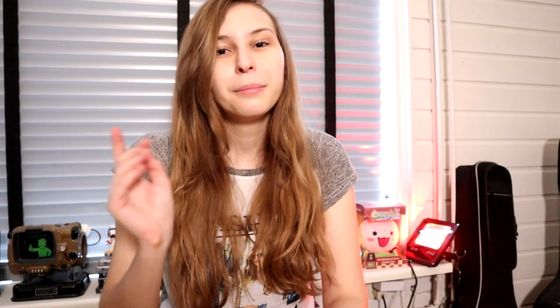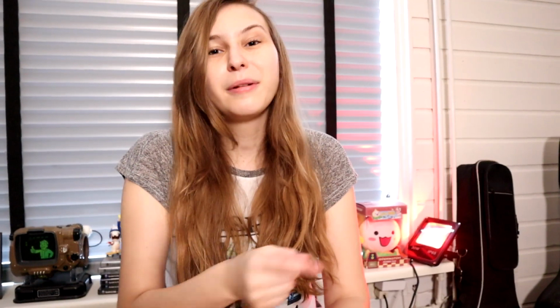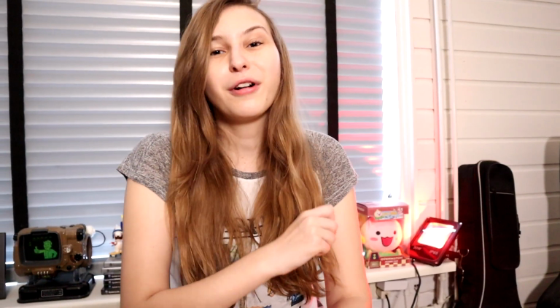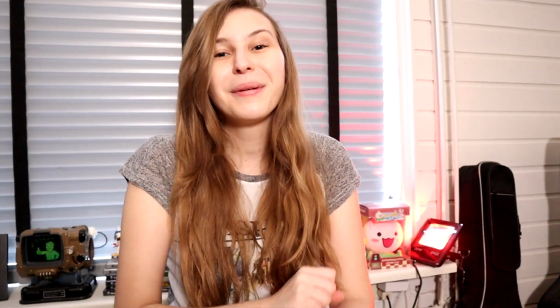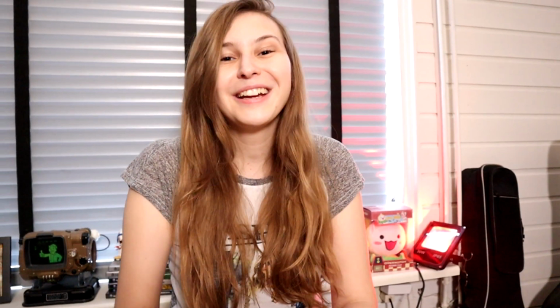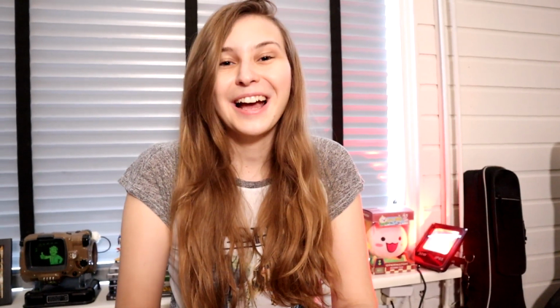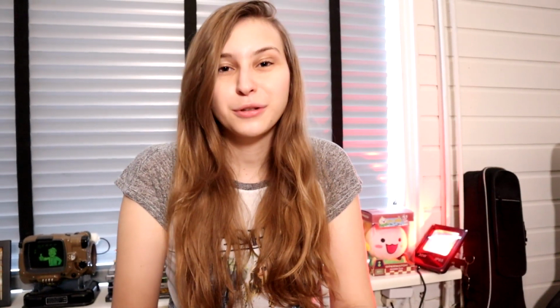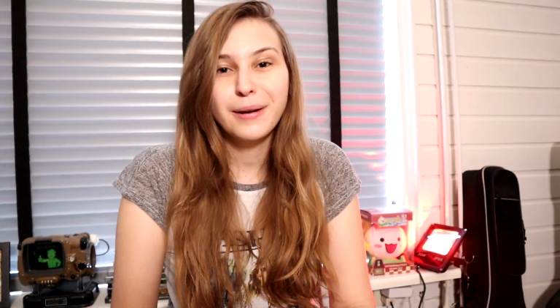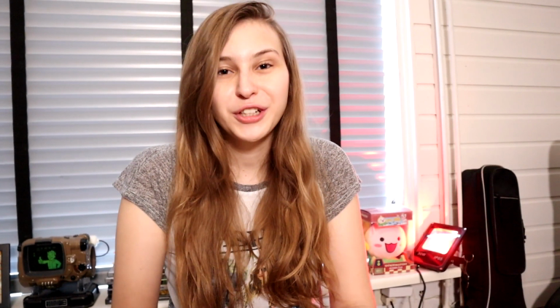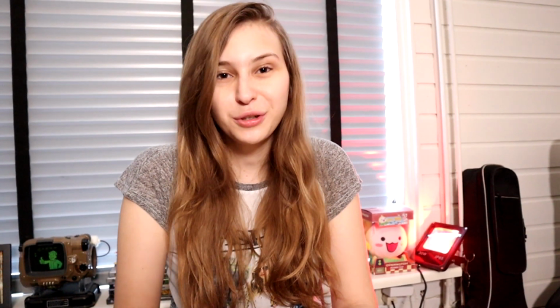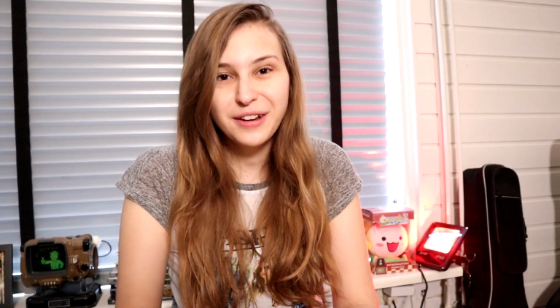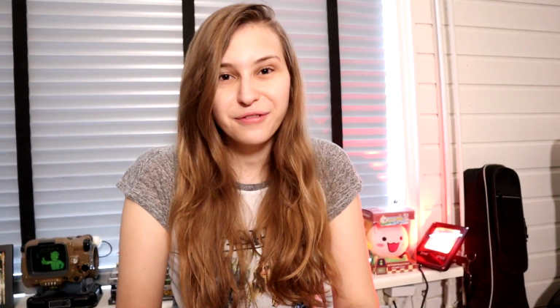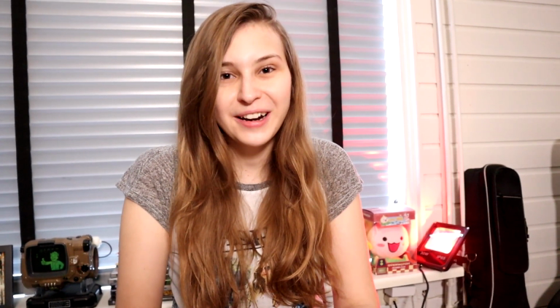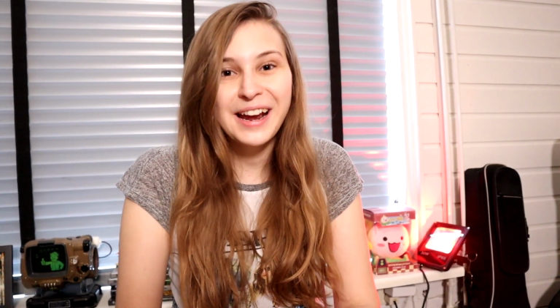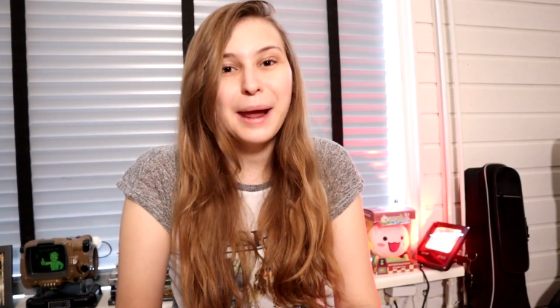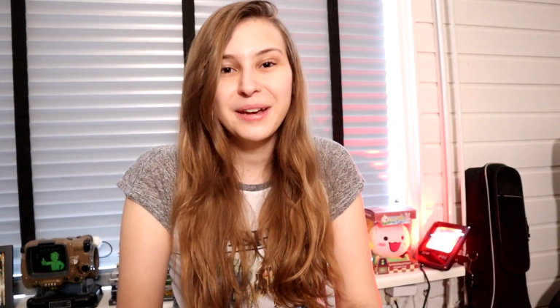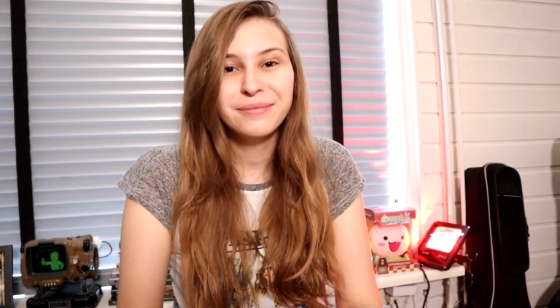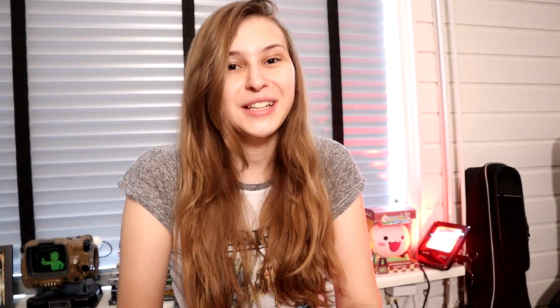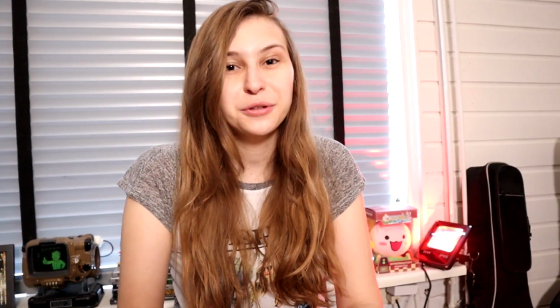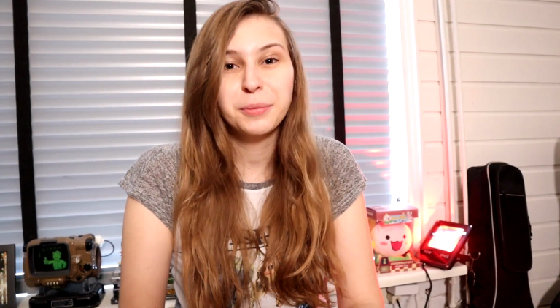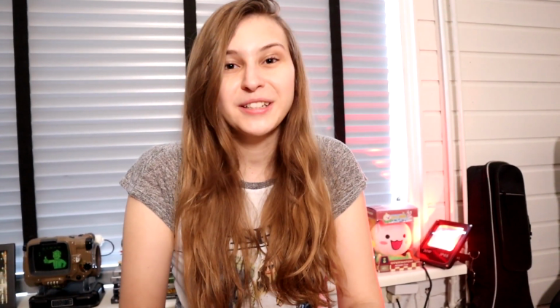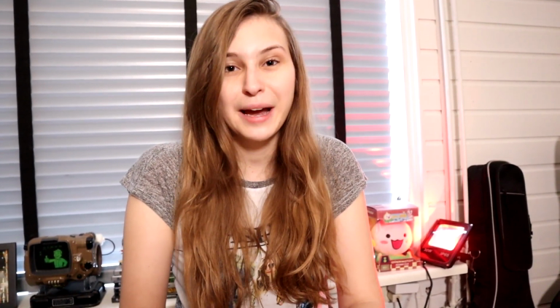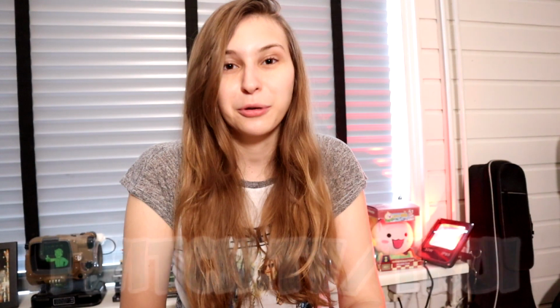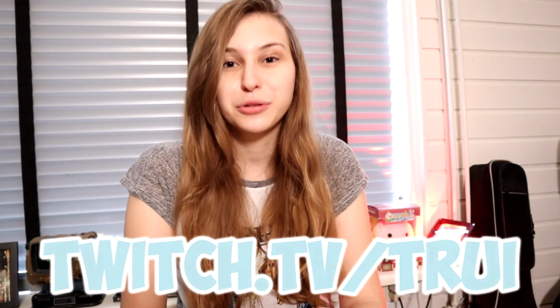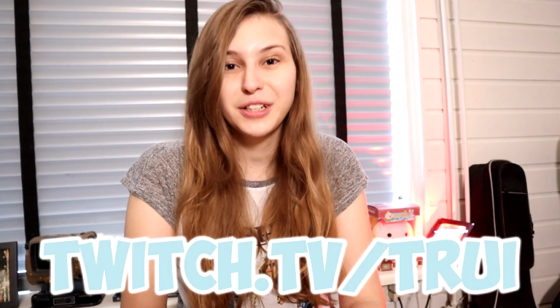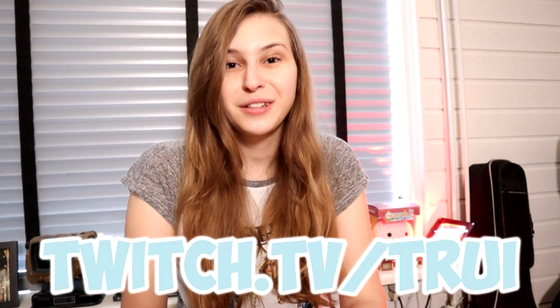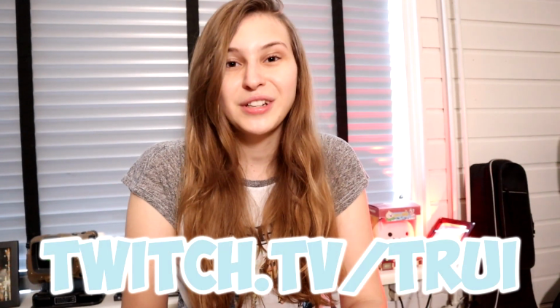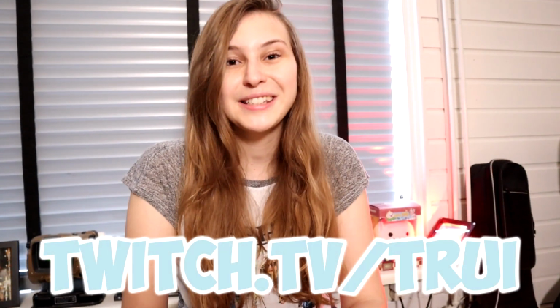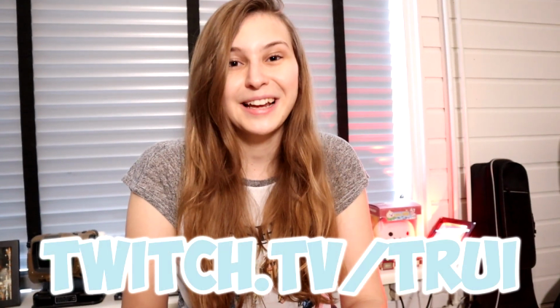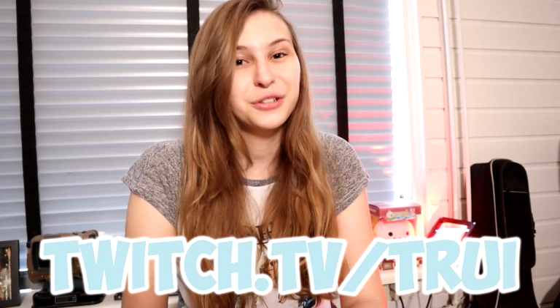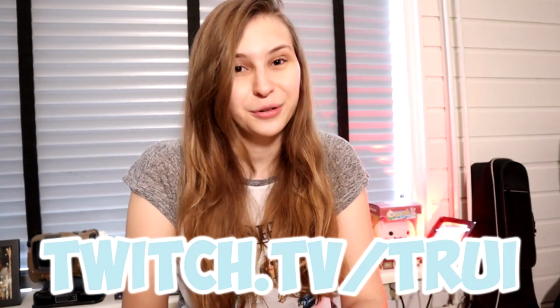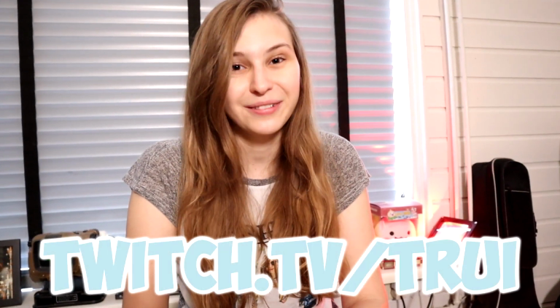Before I begin: I stream every Tuesday and Friday at 8pm Central European Time on twitch.tv/Trui.